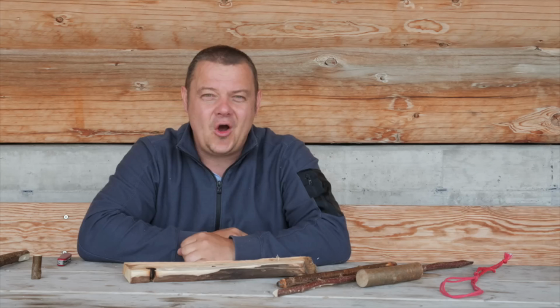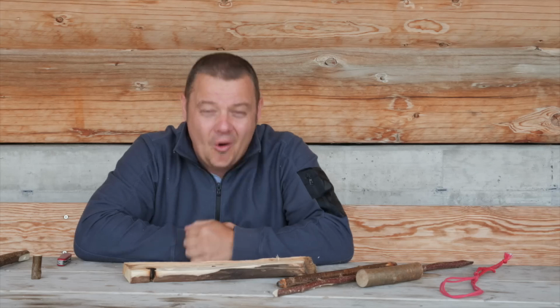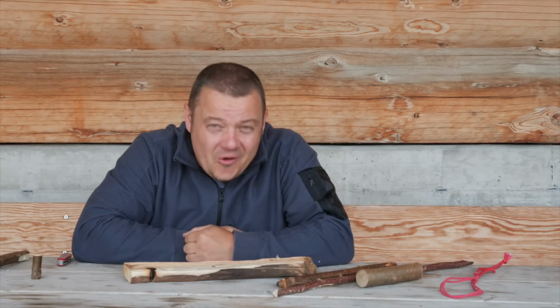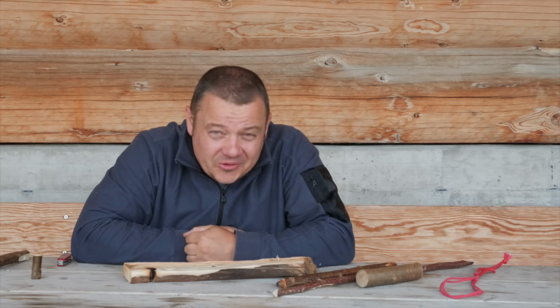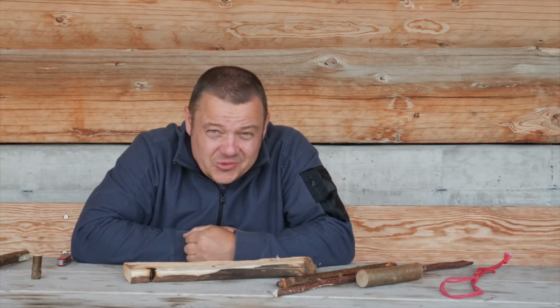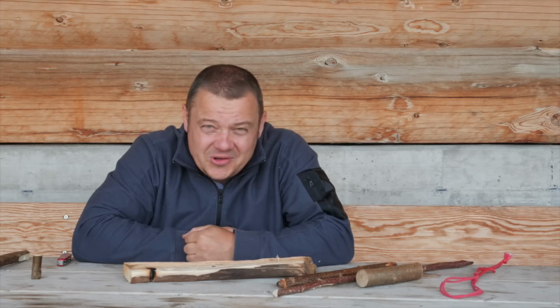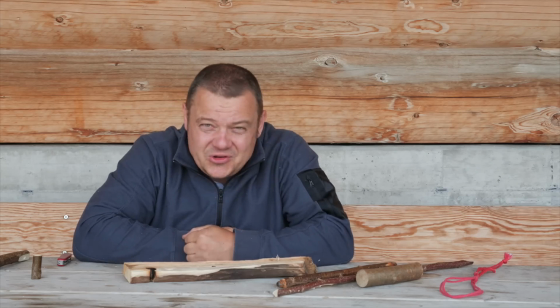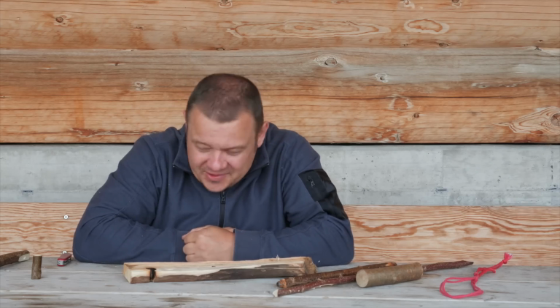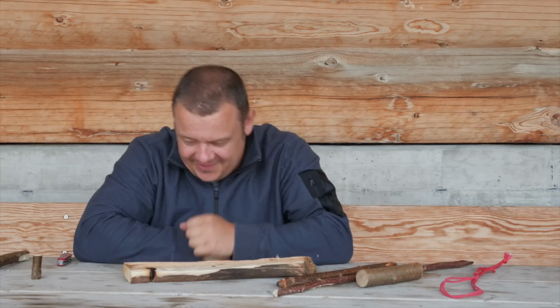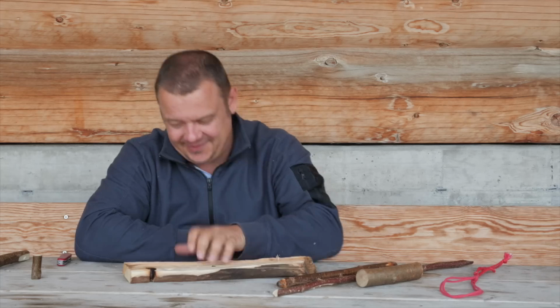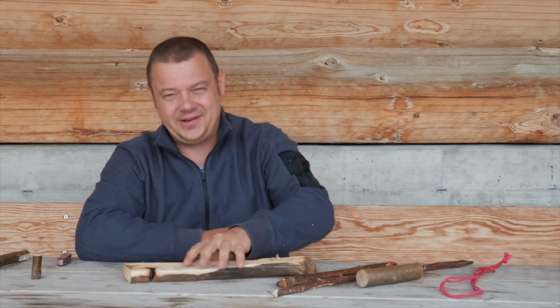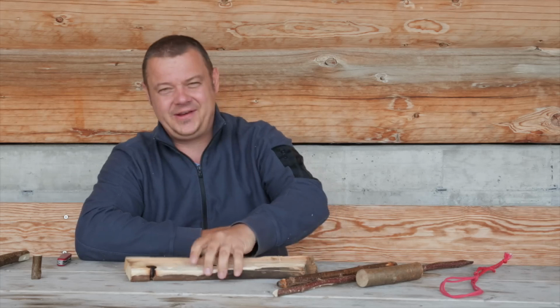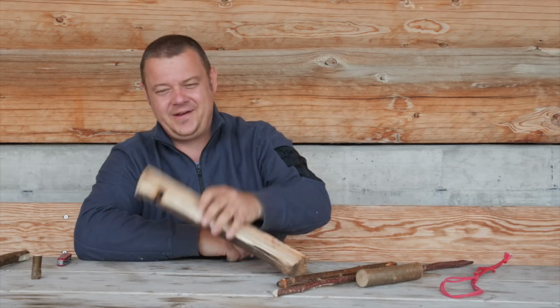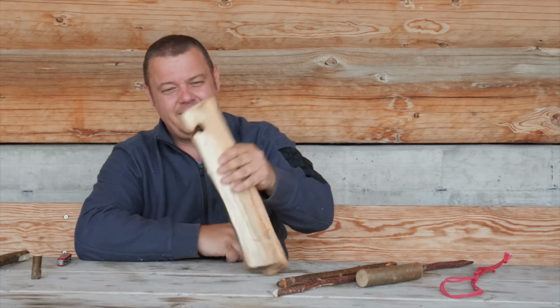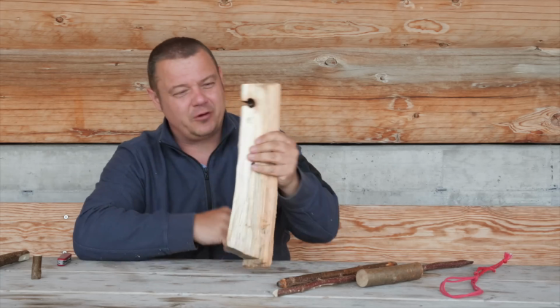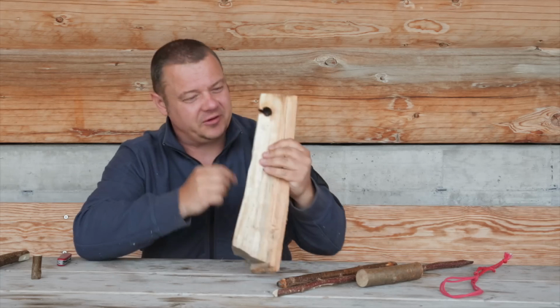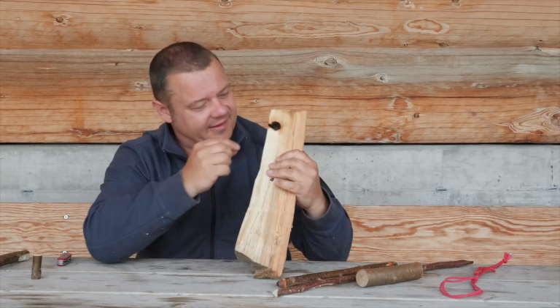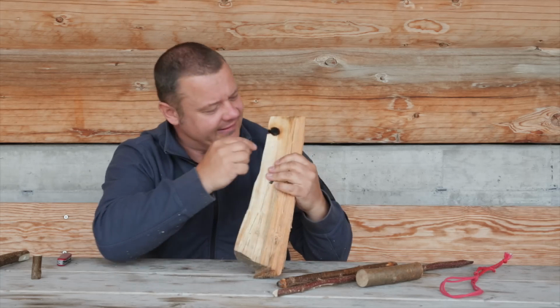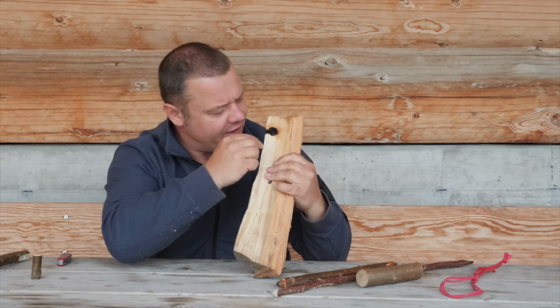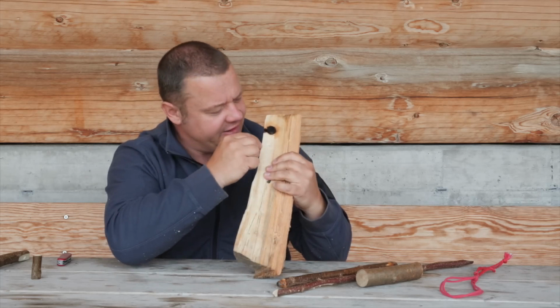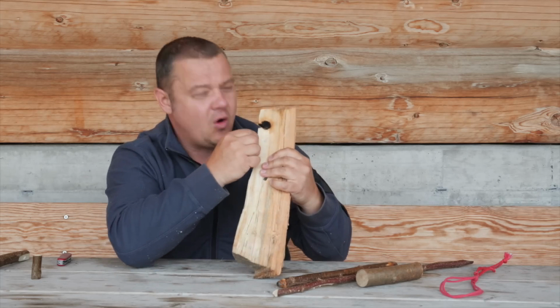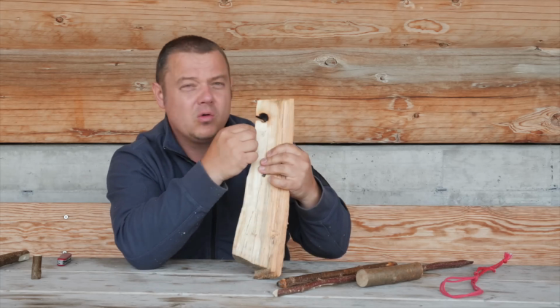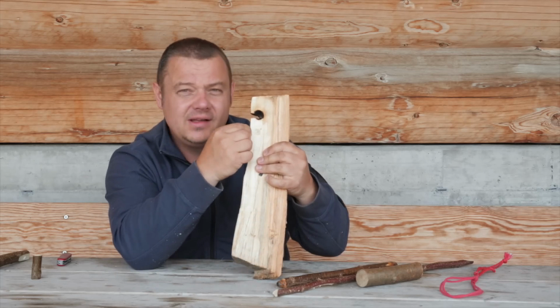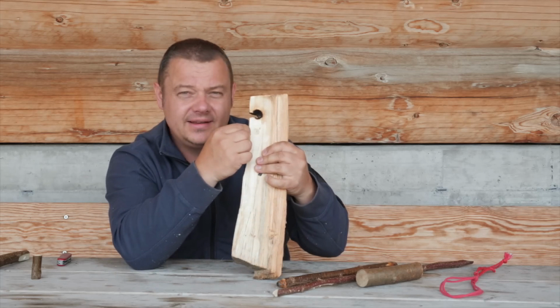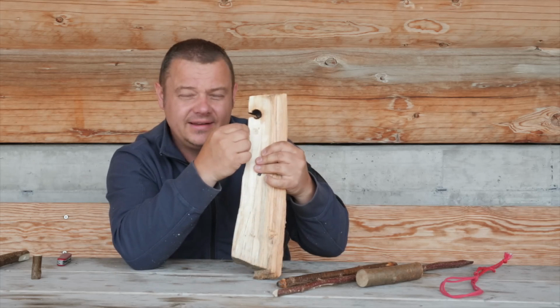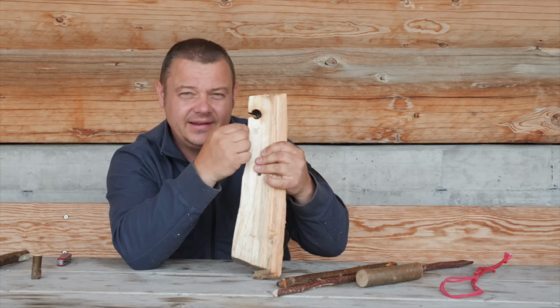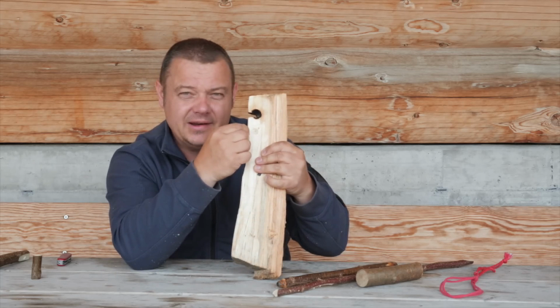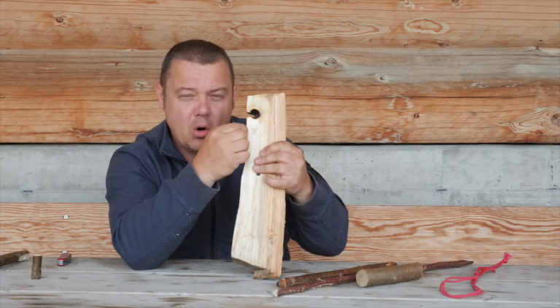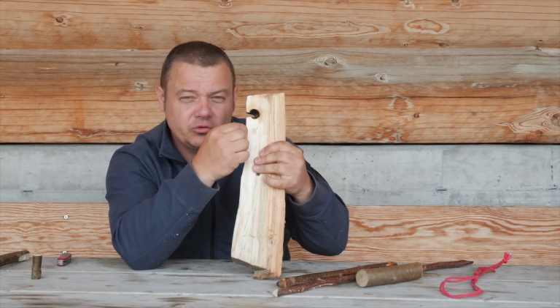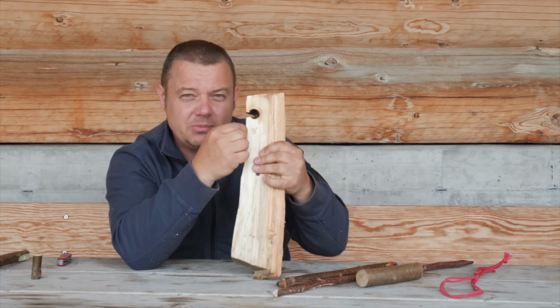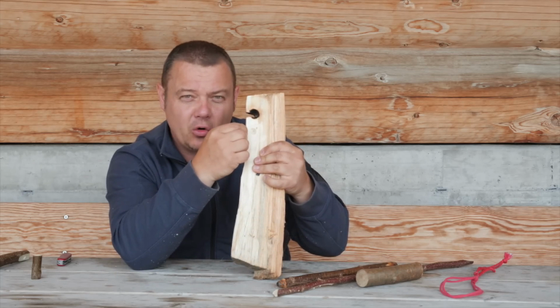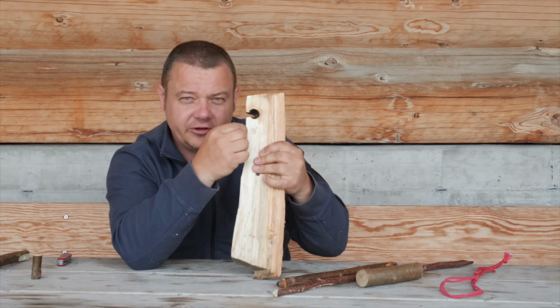Or you can use it for the starting hole in a bow drill board.